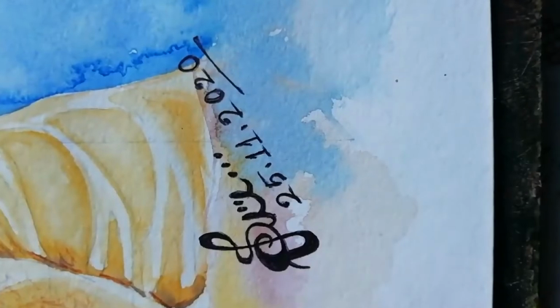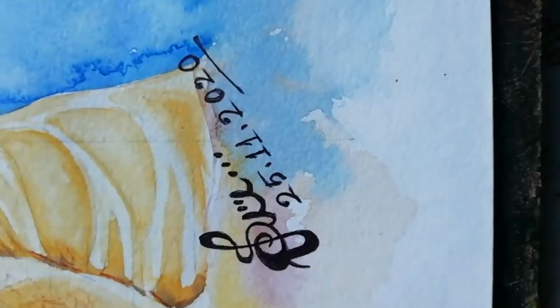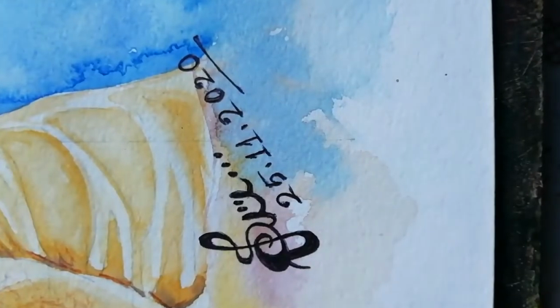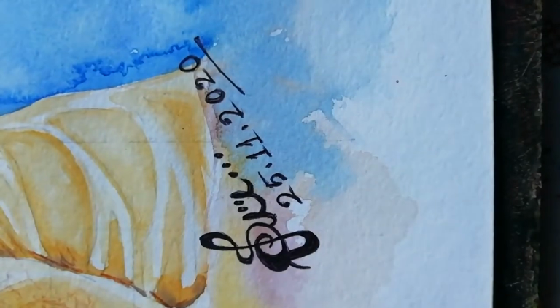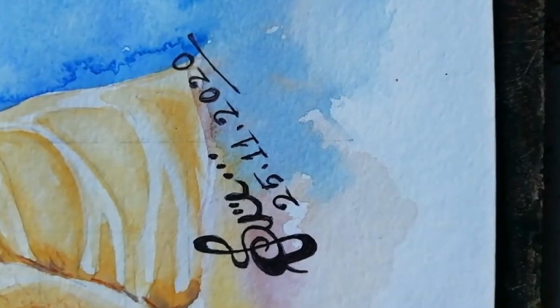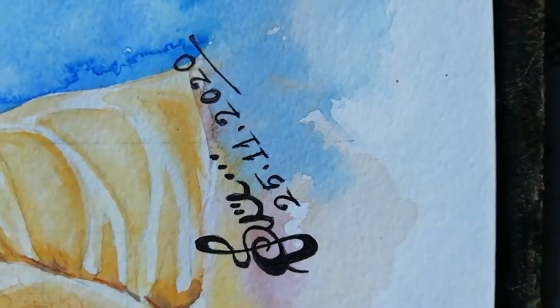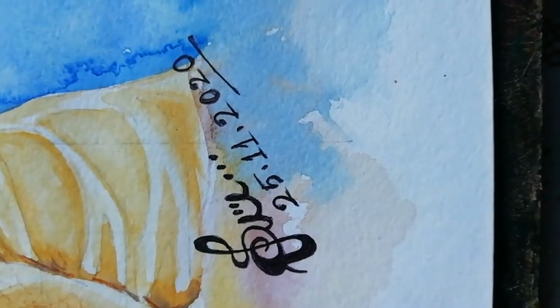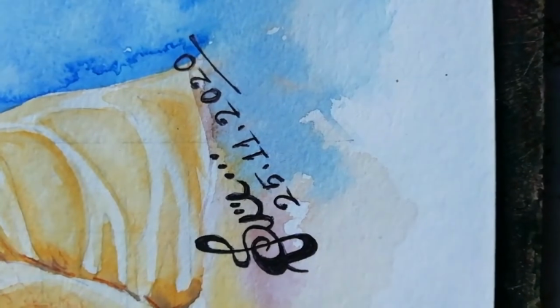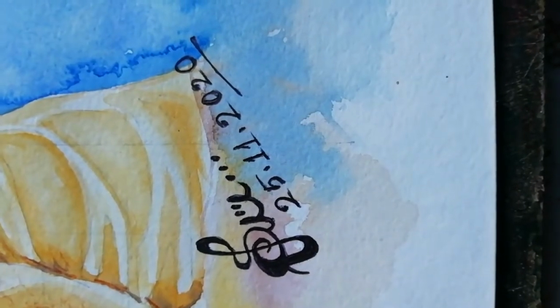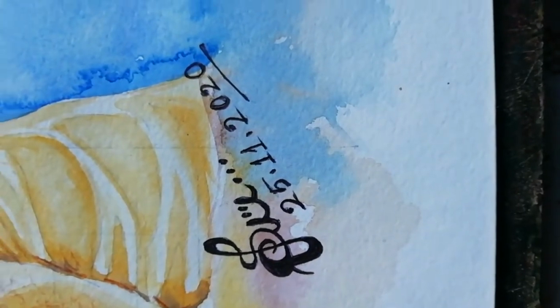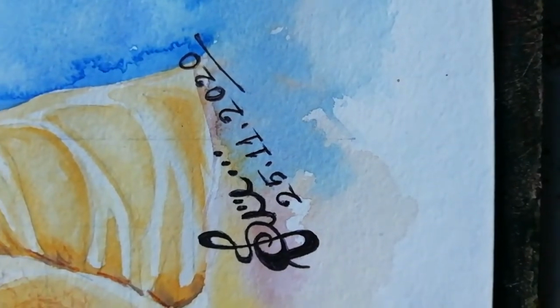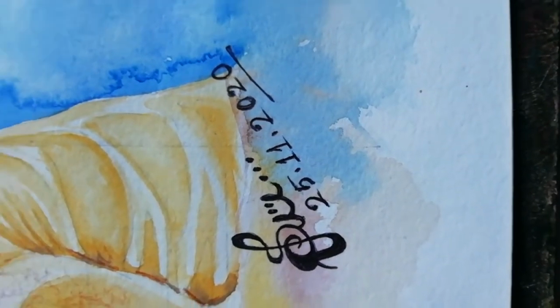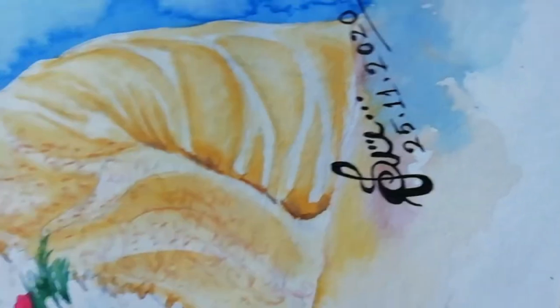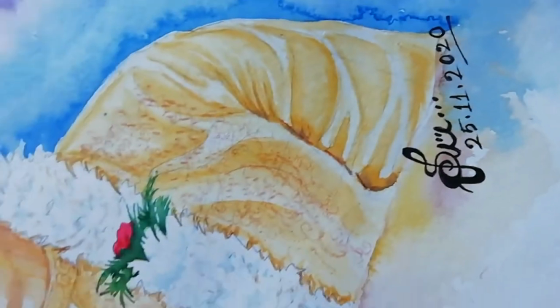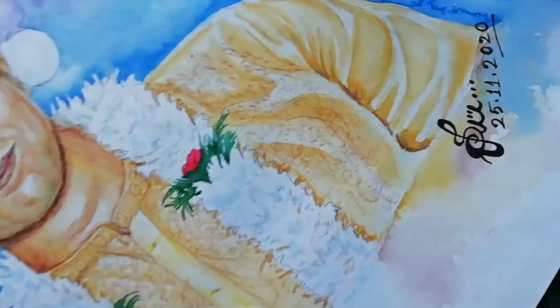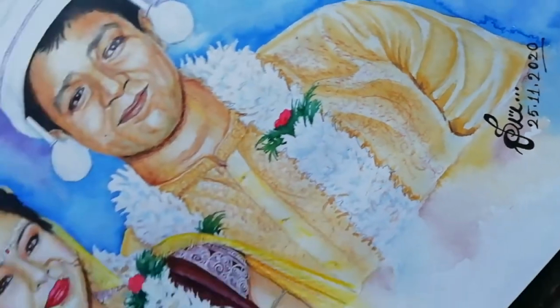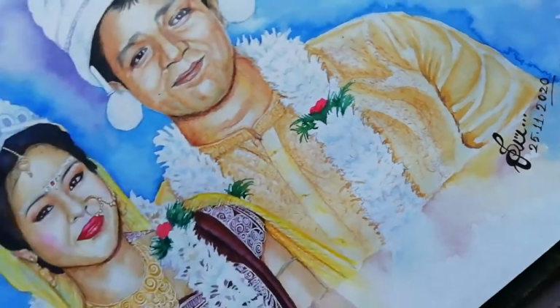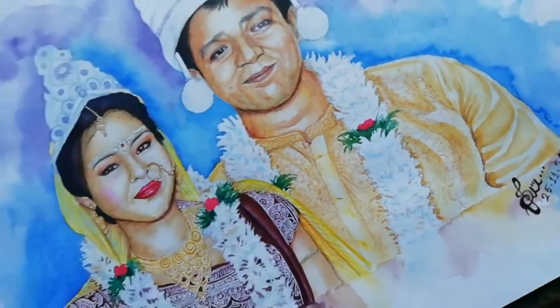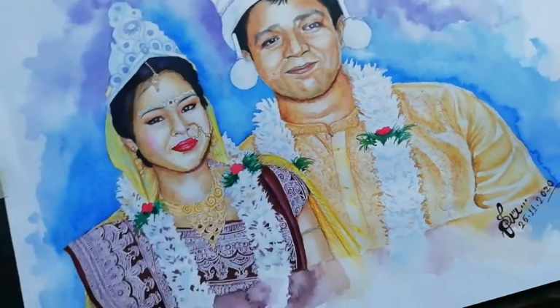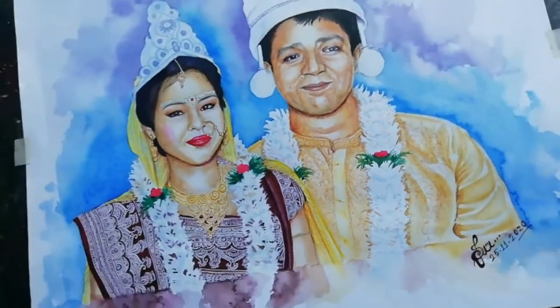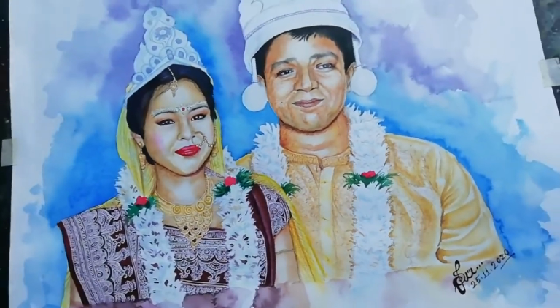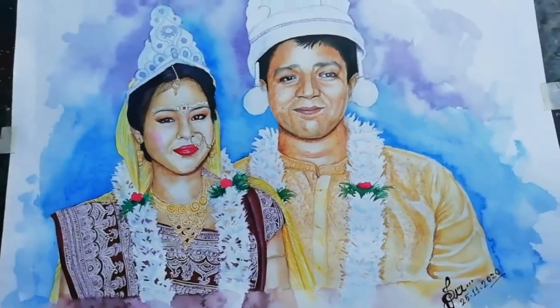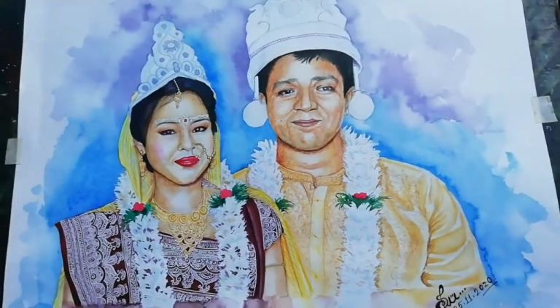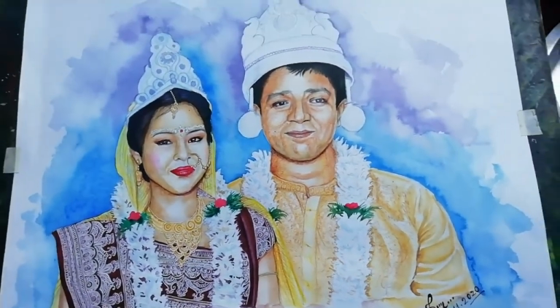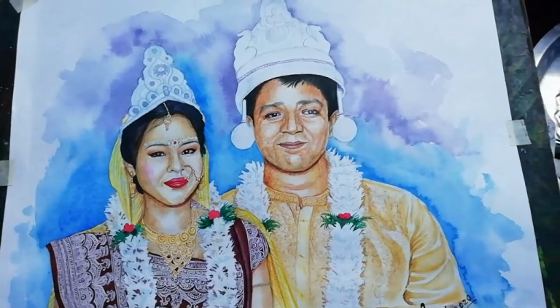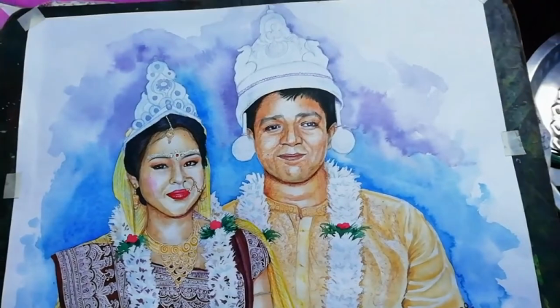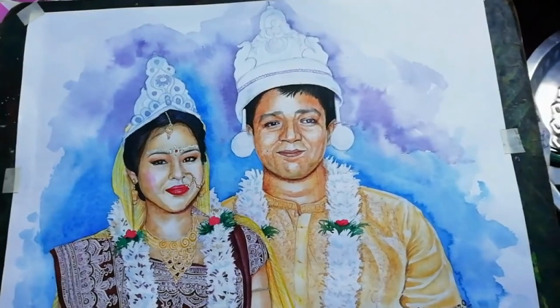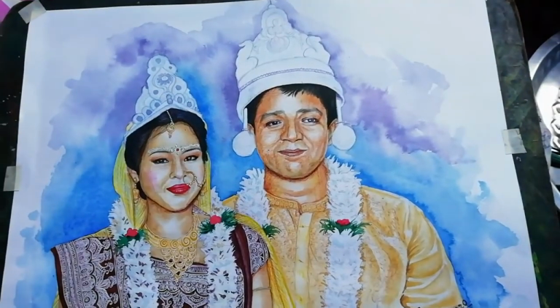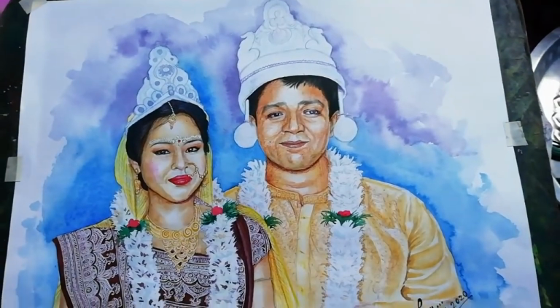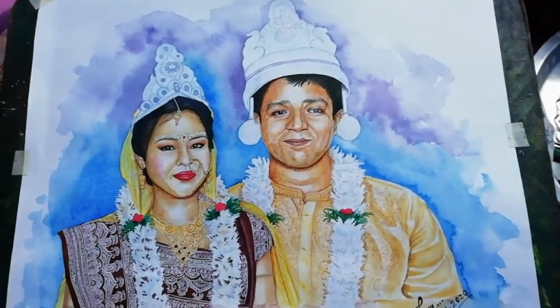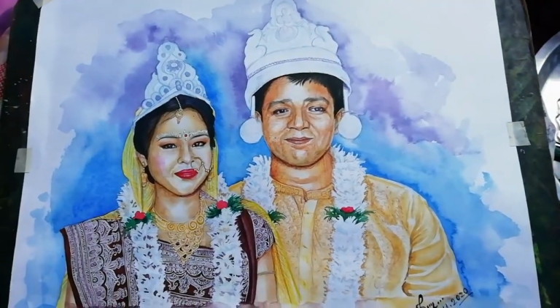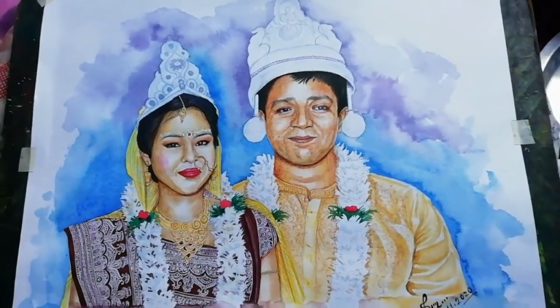Hey guys, I am Shukriti Bhomik and today I am going to draw a wedding portrait. So let's start.